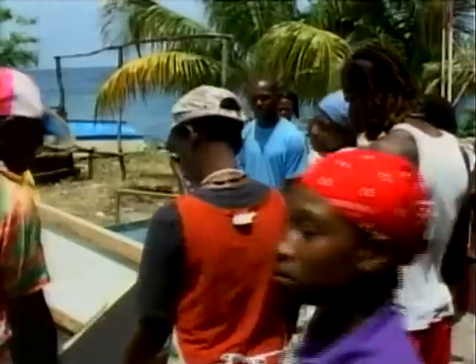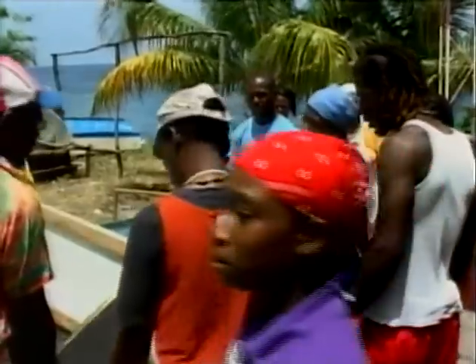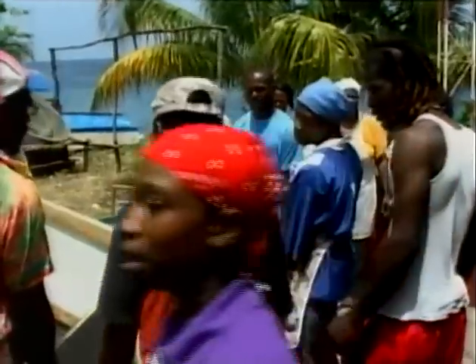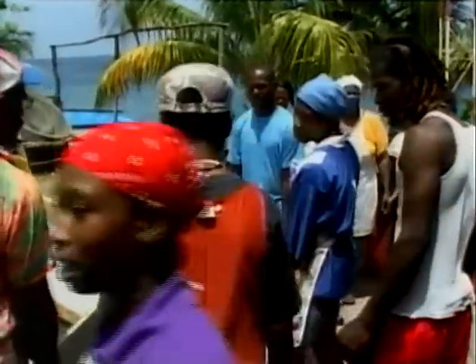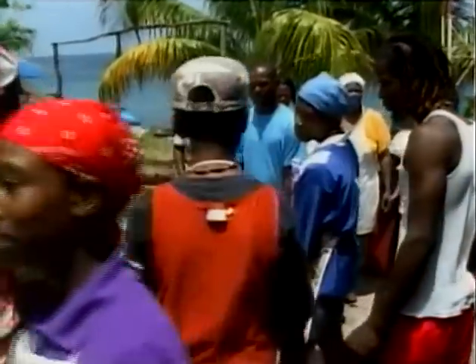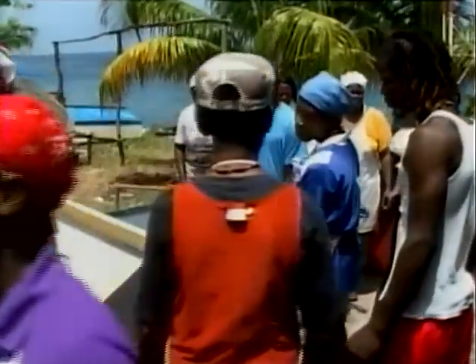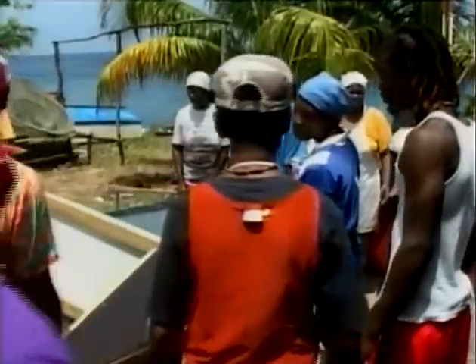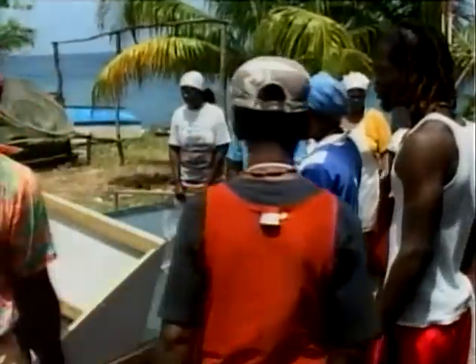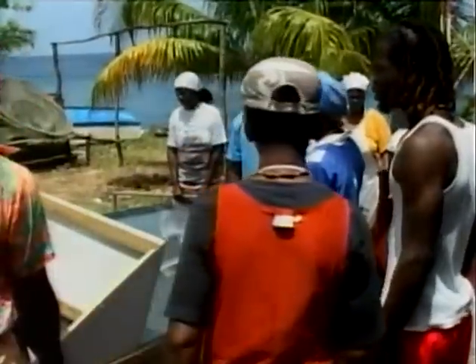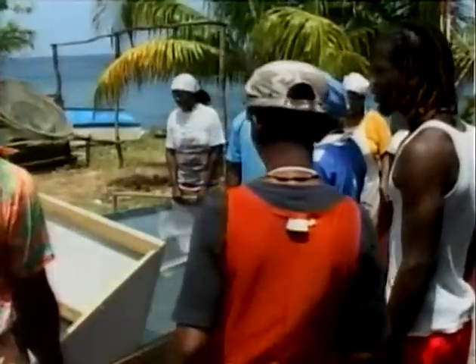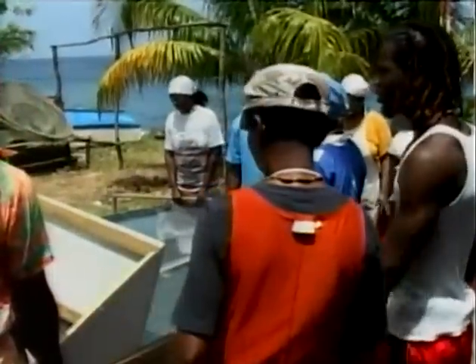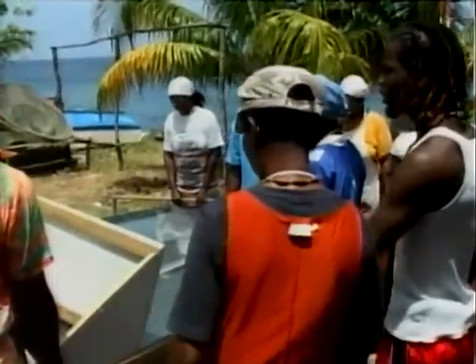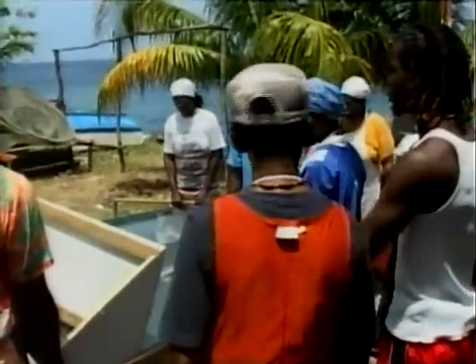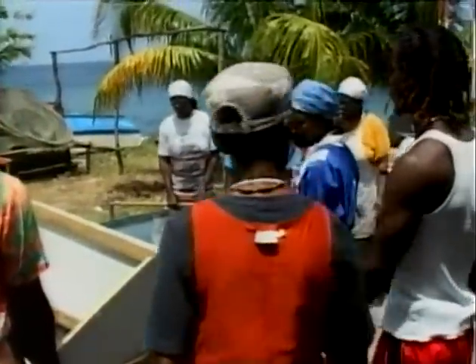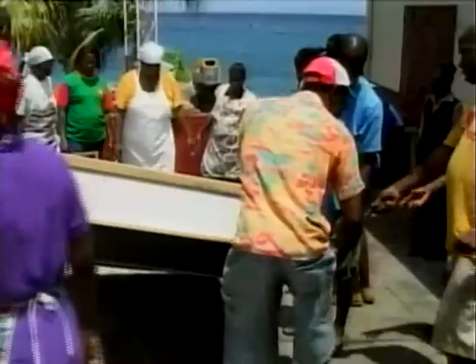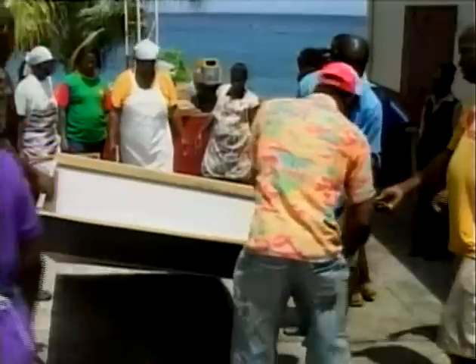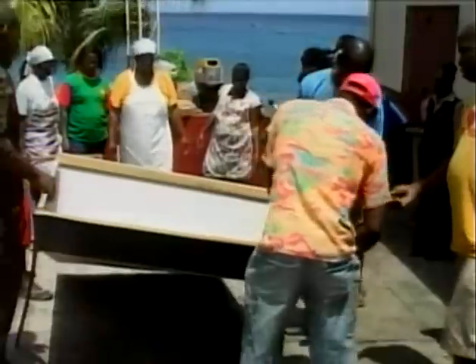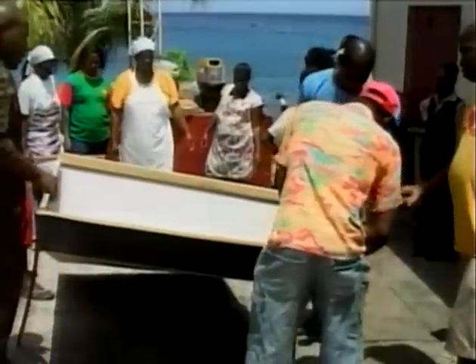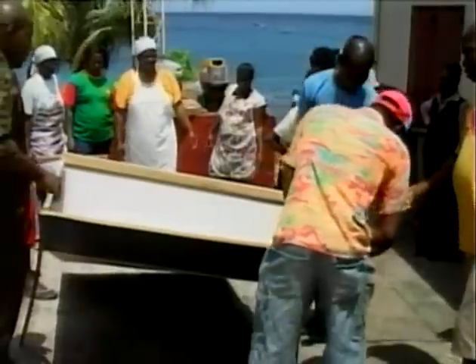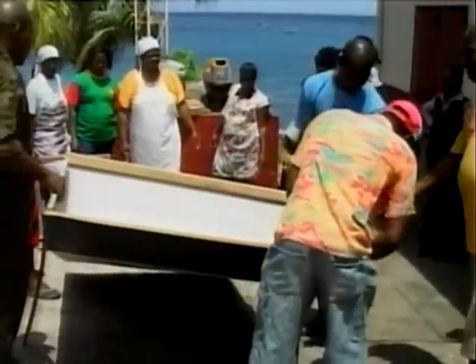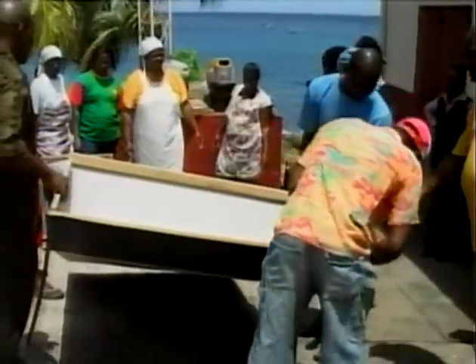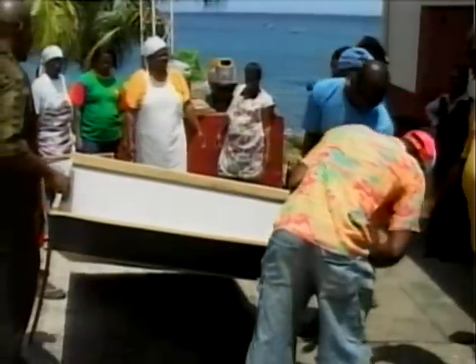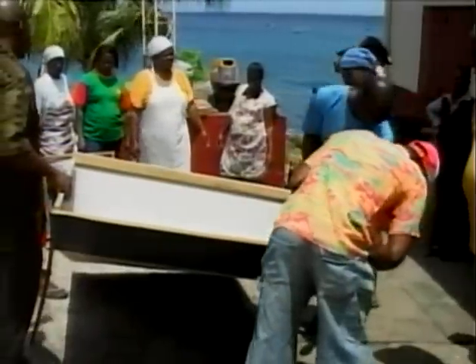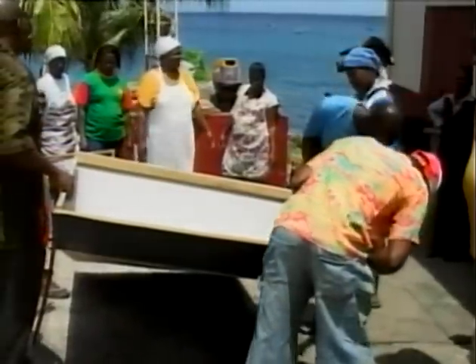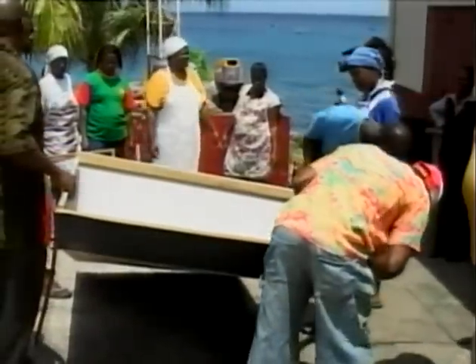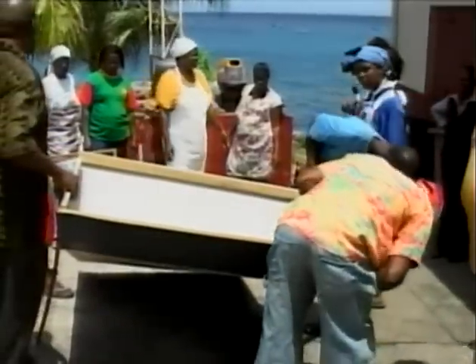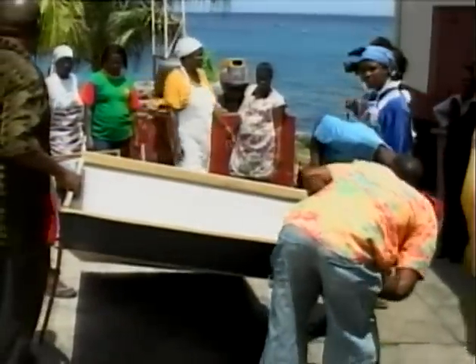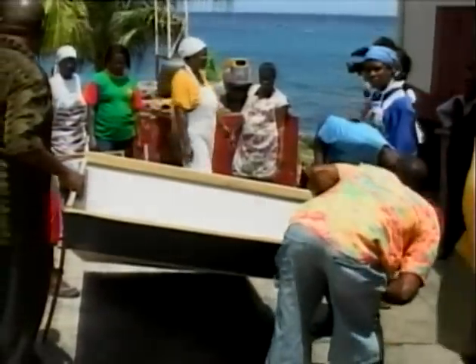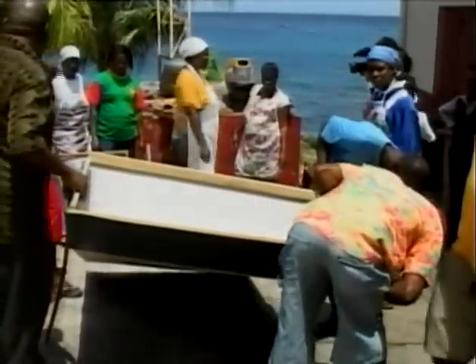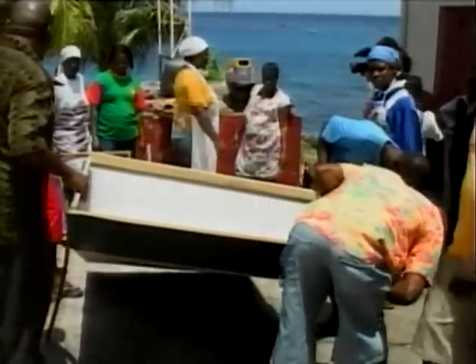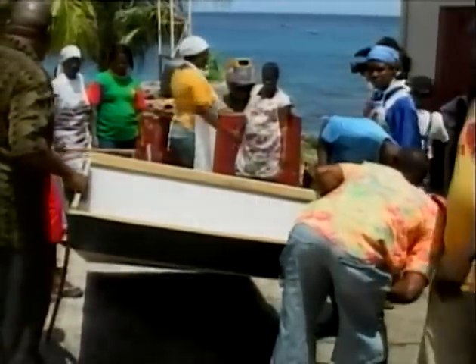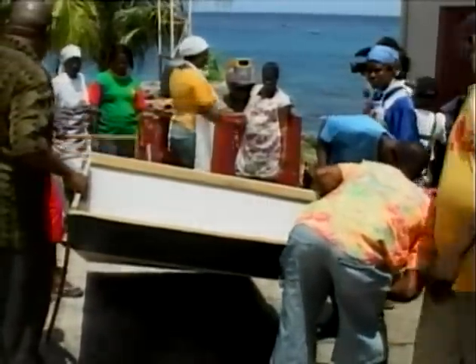After deboning, the participants salted the fish and placed them in a four-chamber solar dryer.